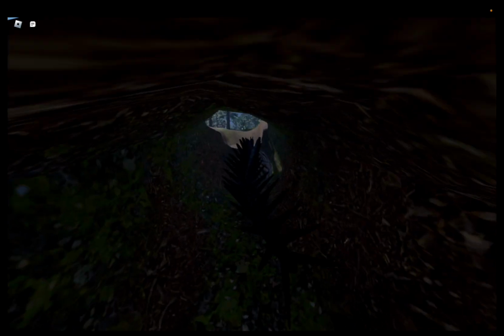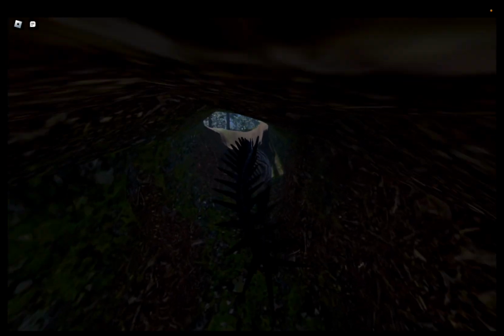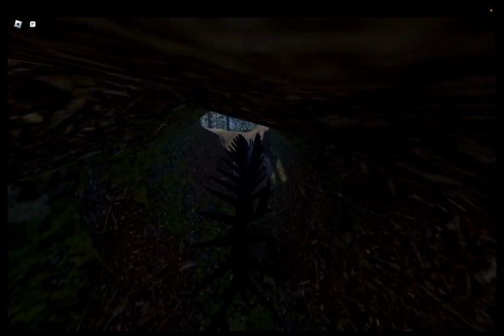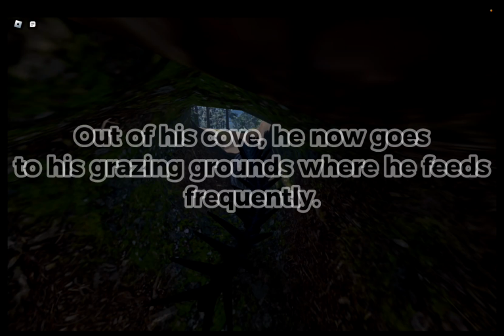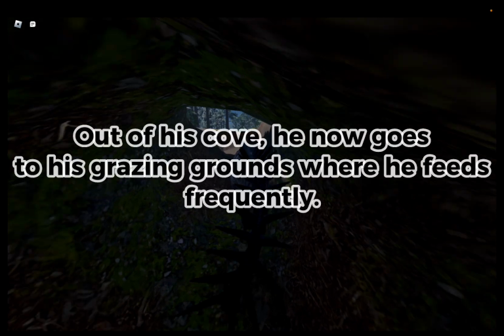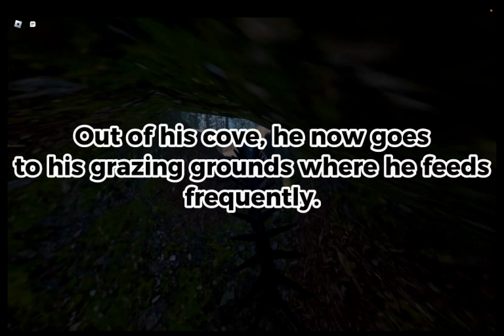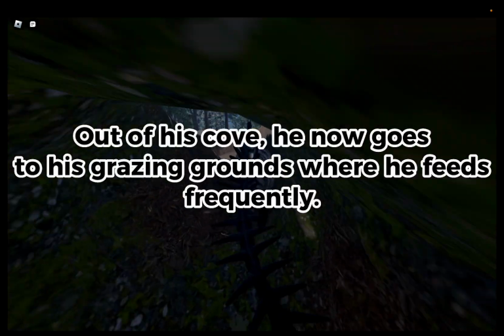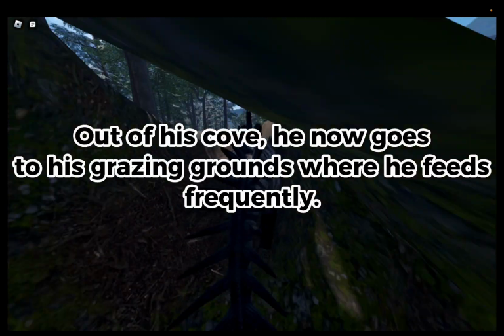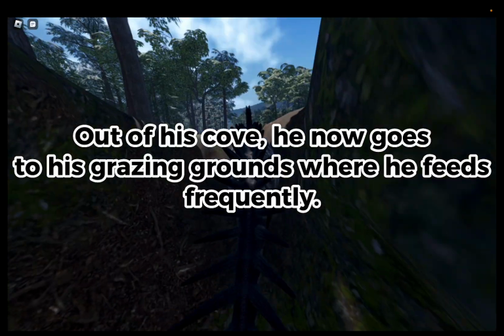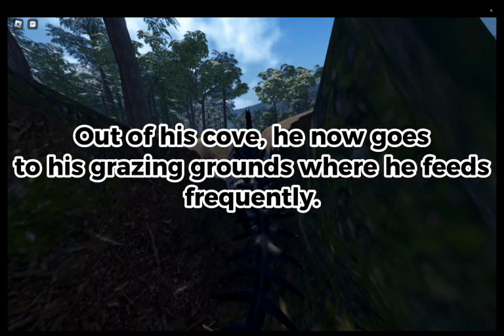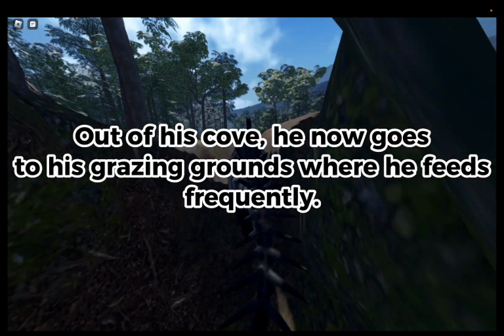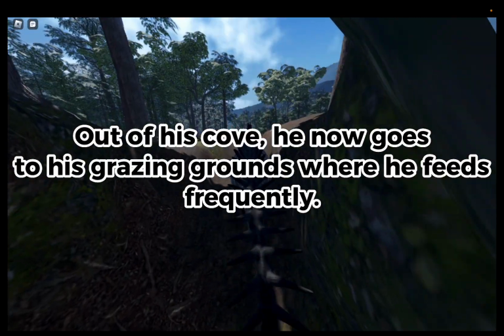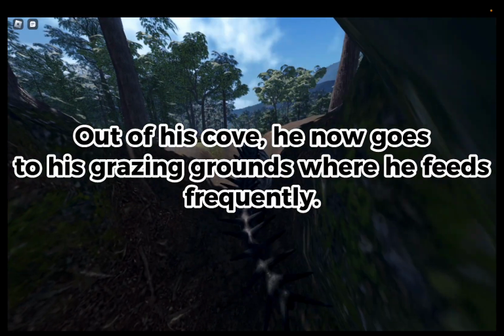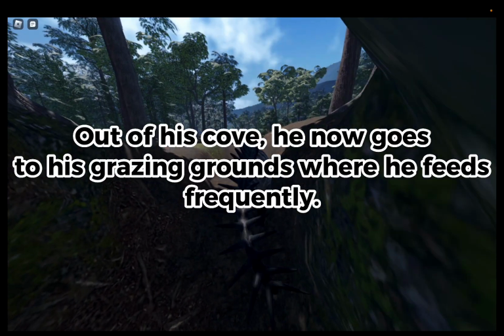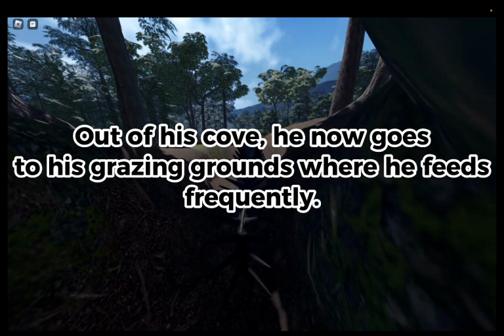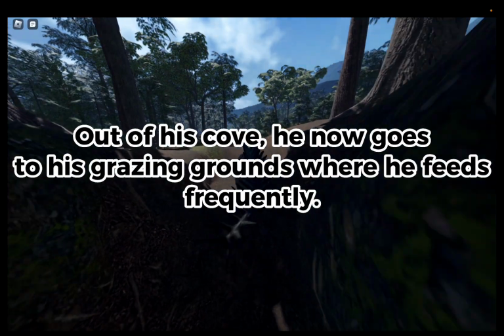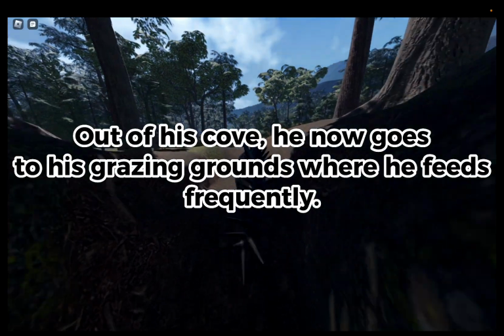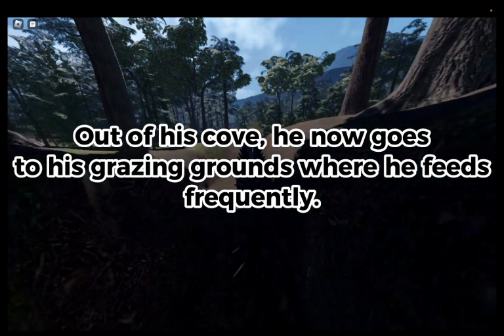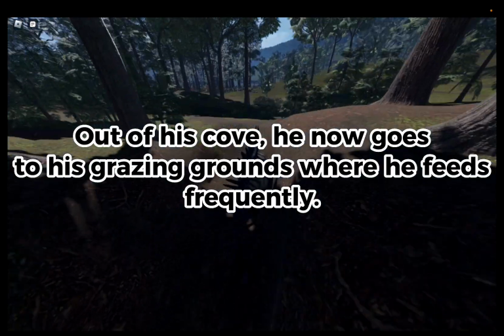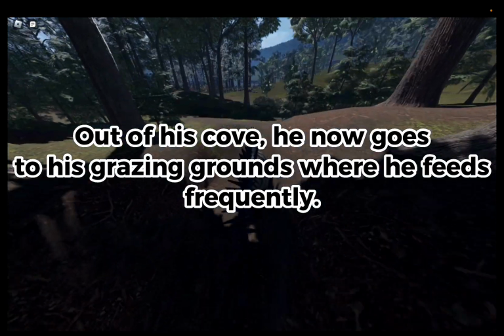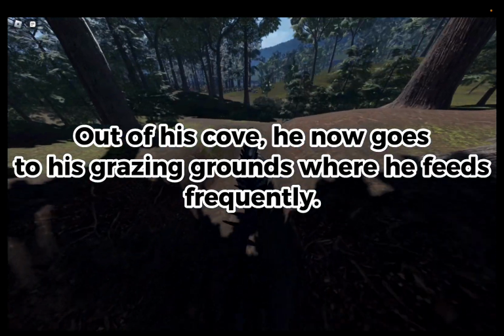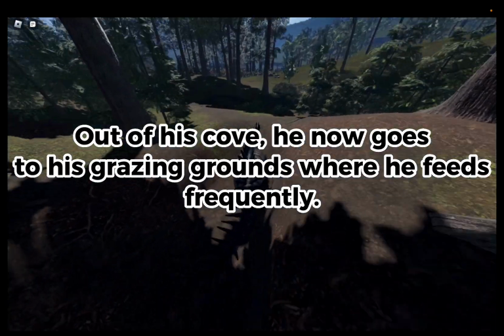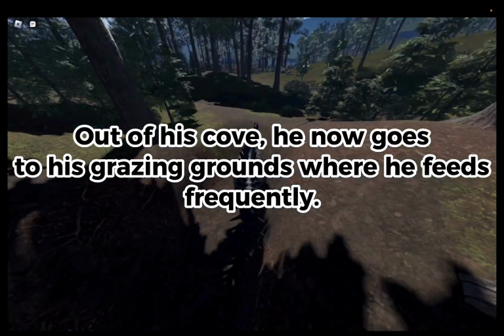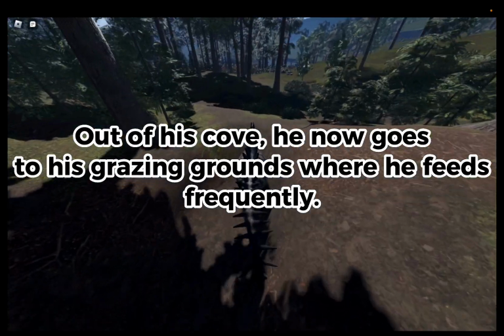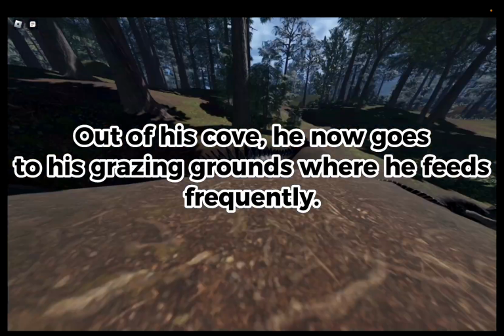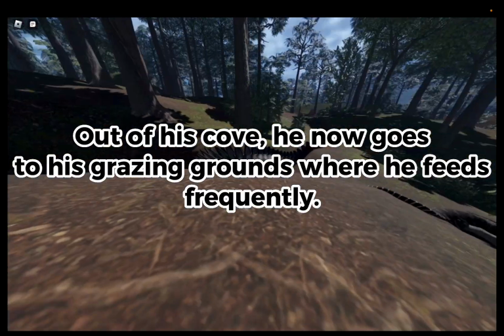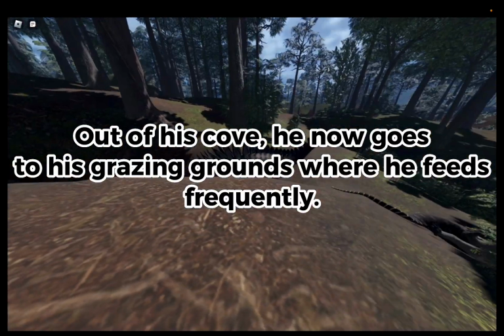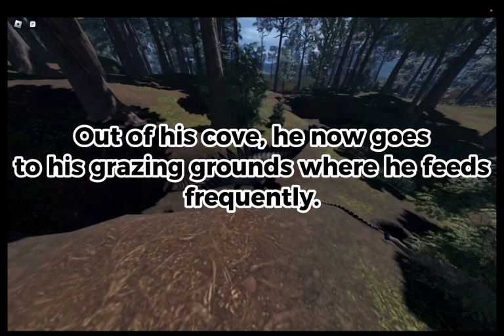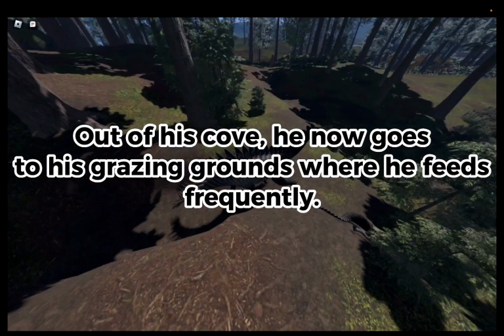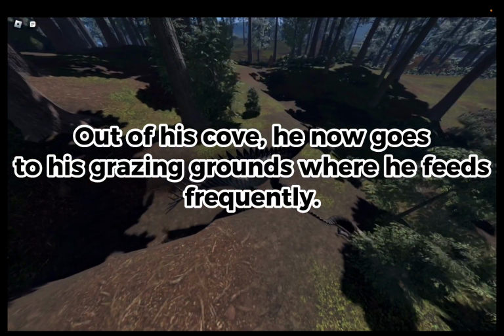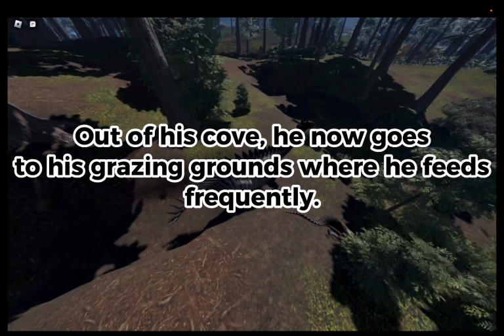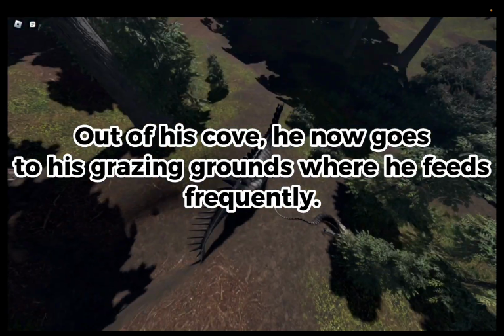Out of his coat, he now goes to his grazing grounds where he feels fragment.